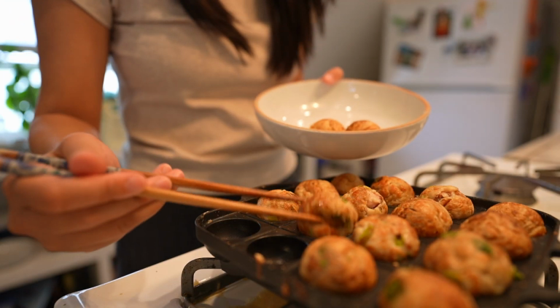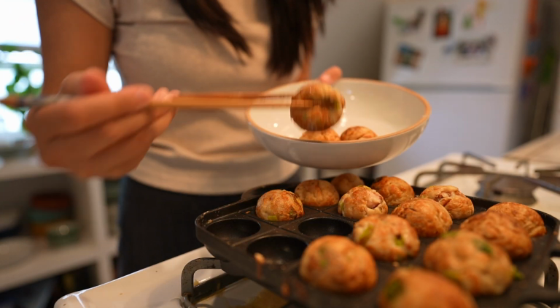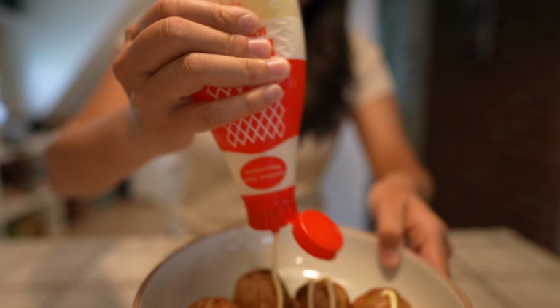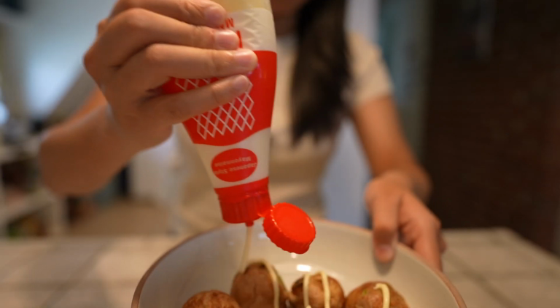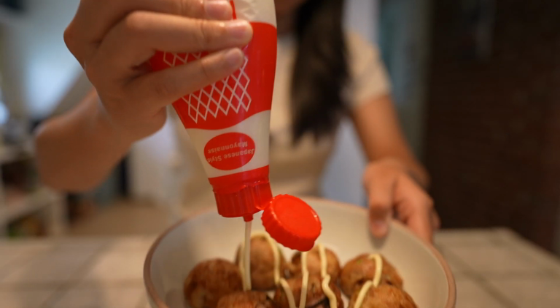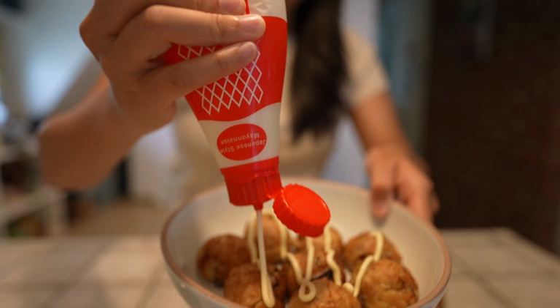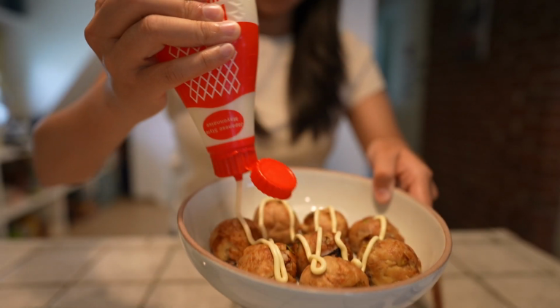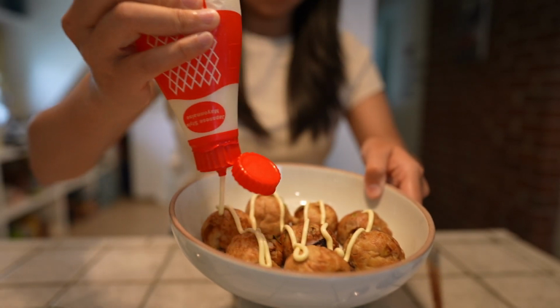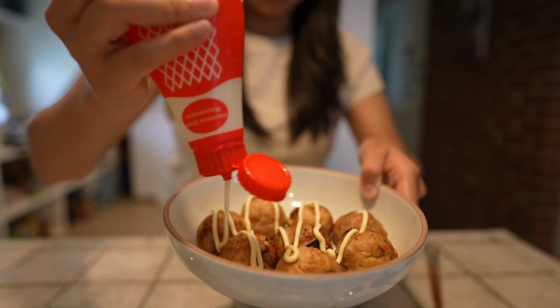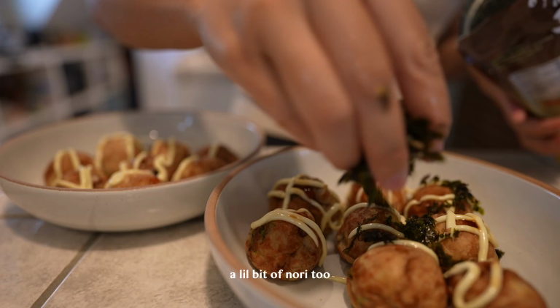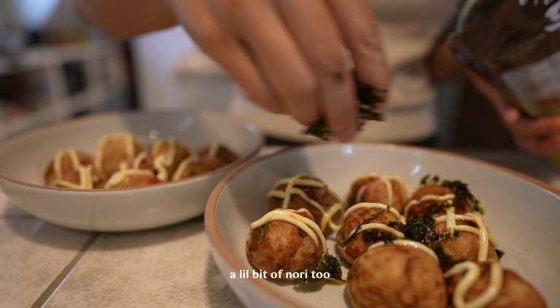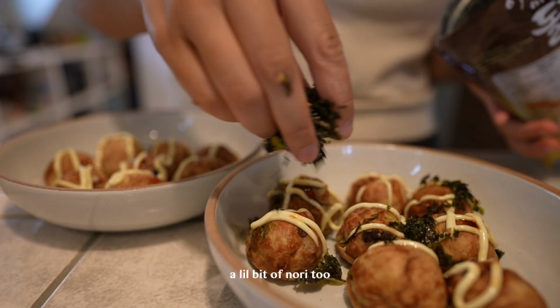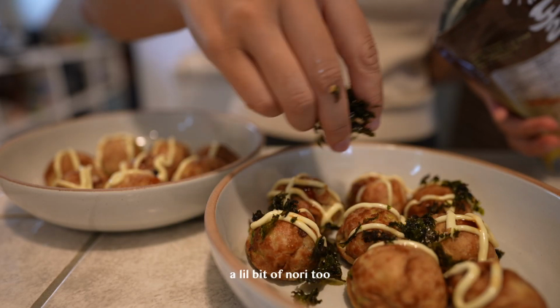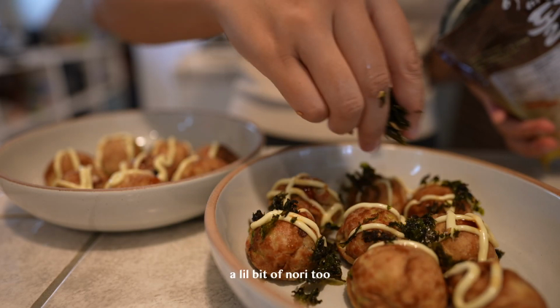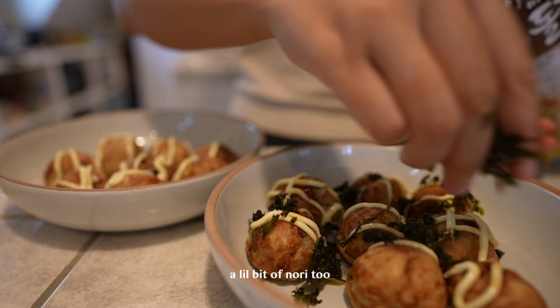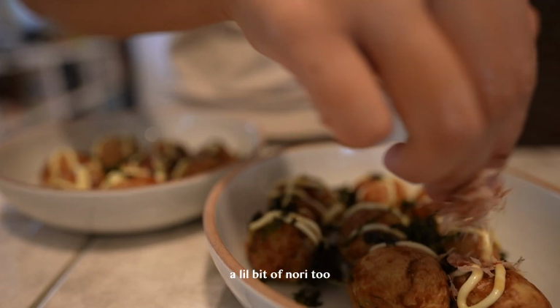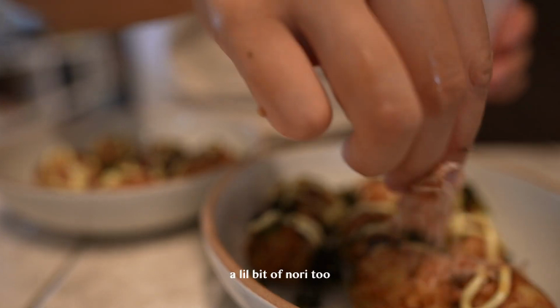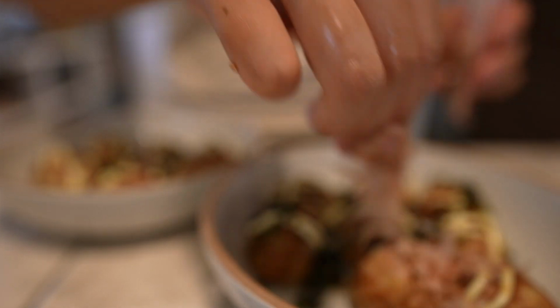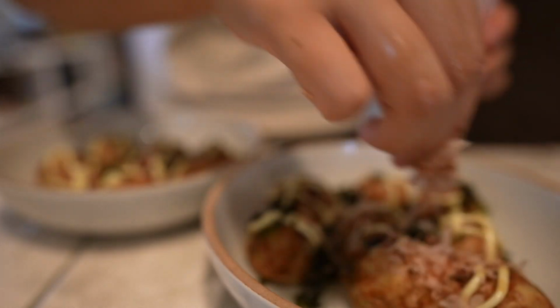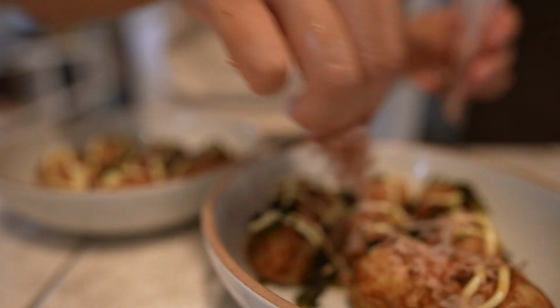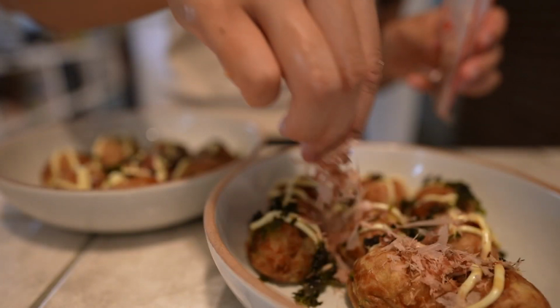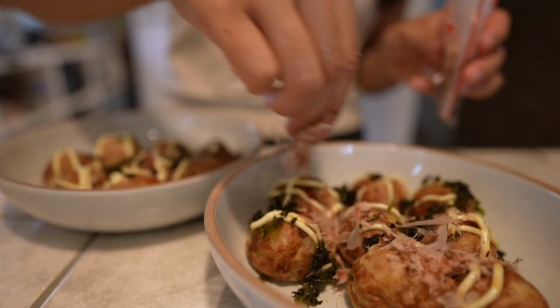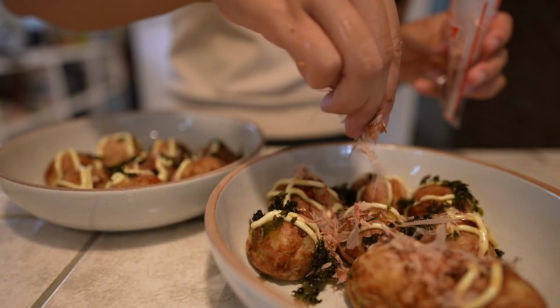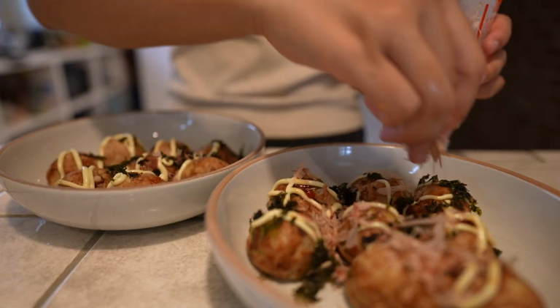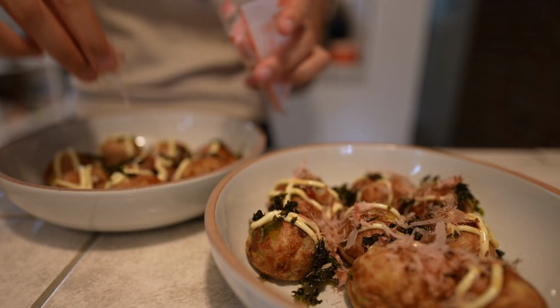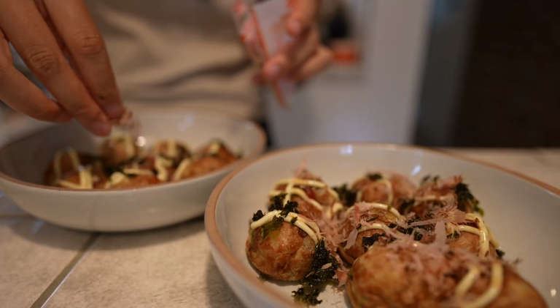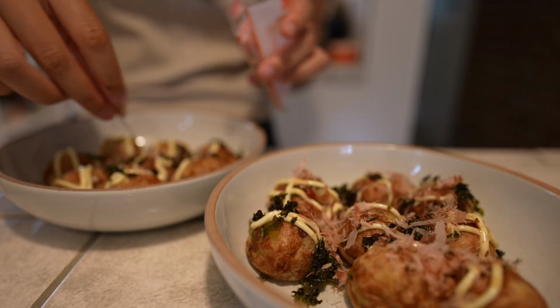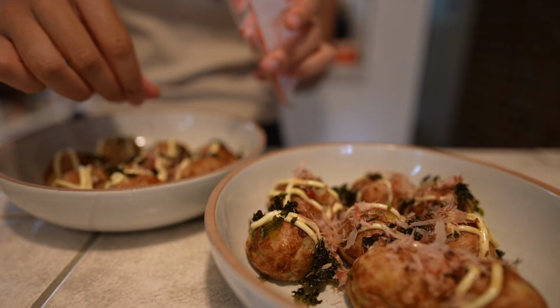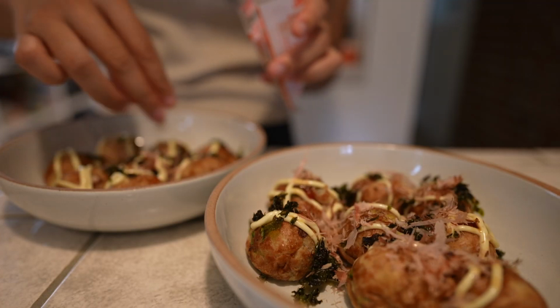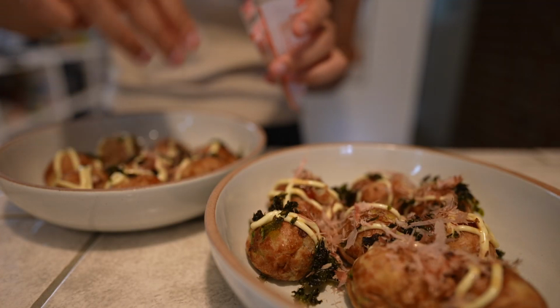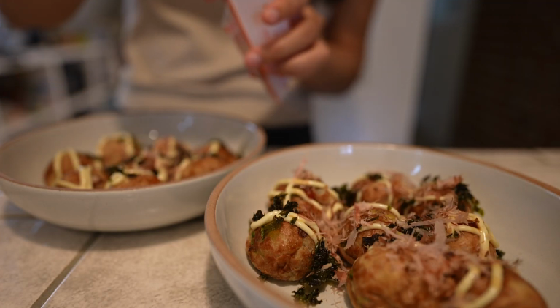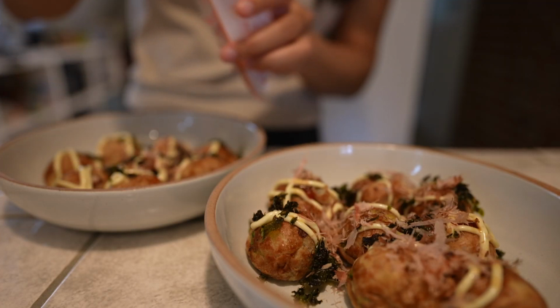I'm gonna add some Kewpie mayo and then the bonito flakes — ooo, they're moving!